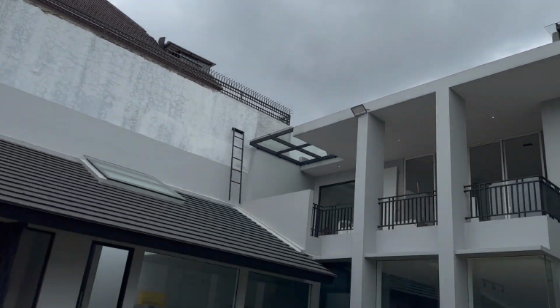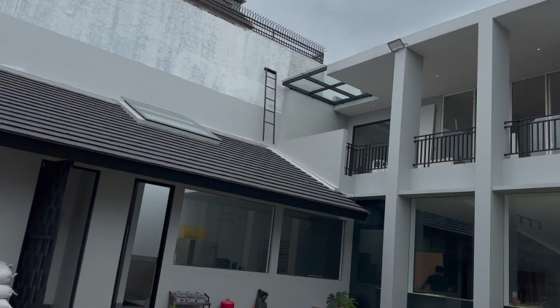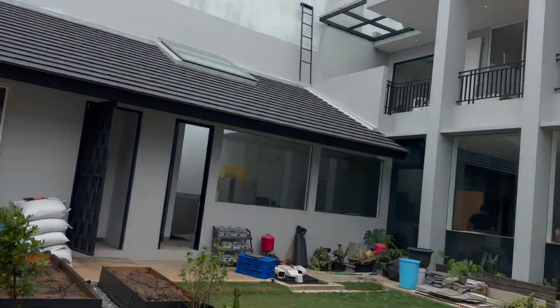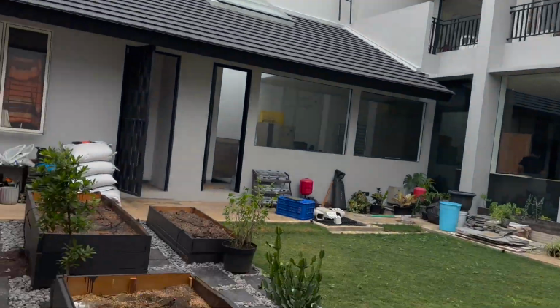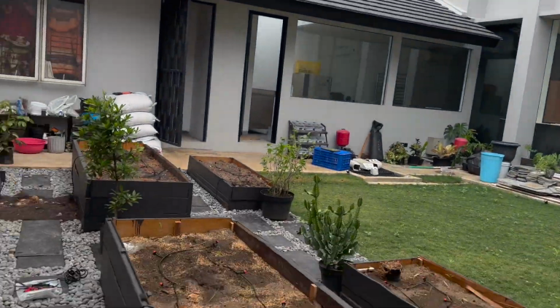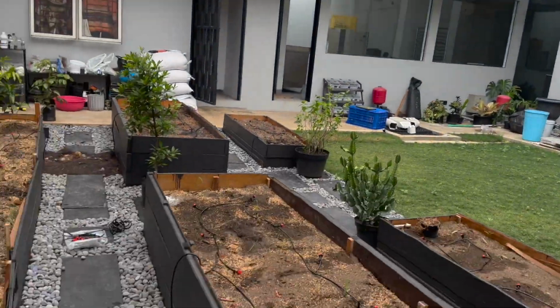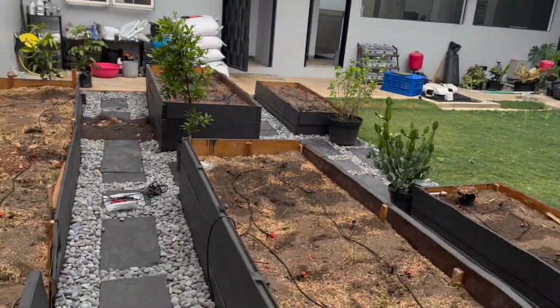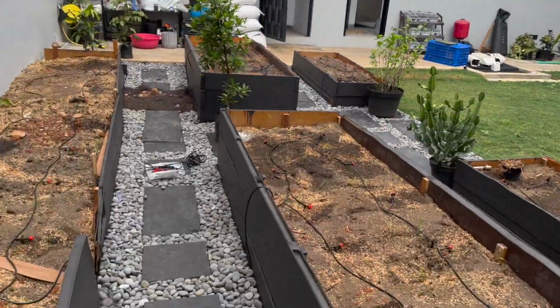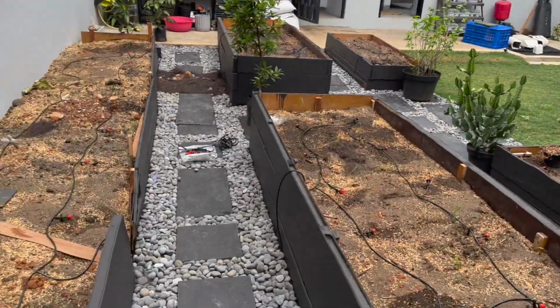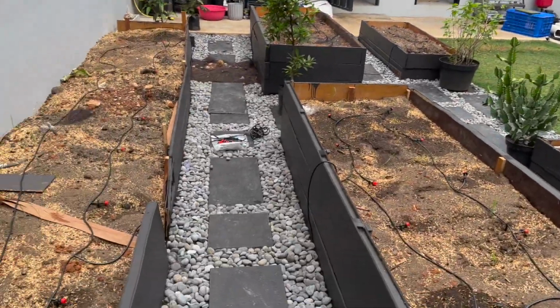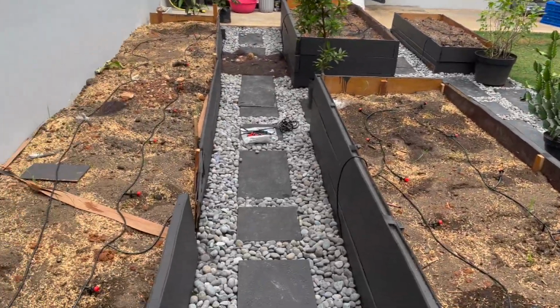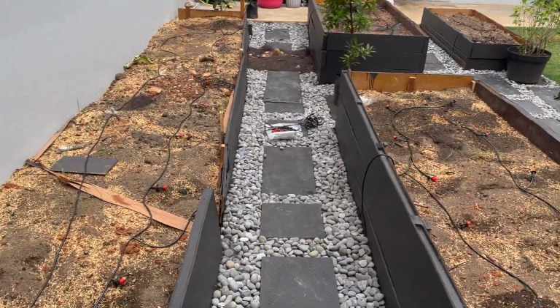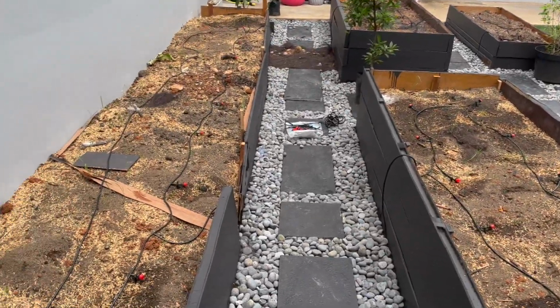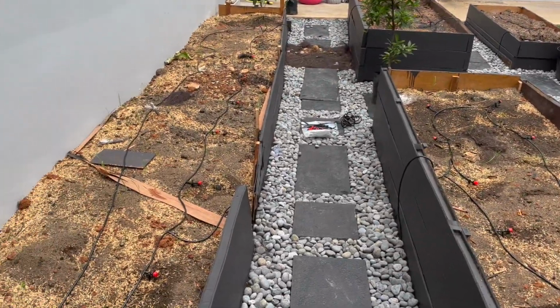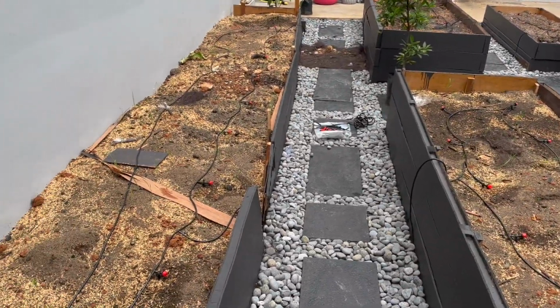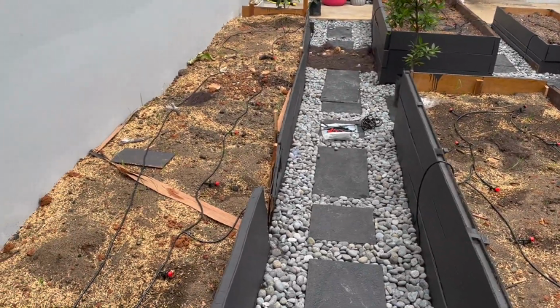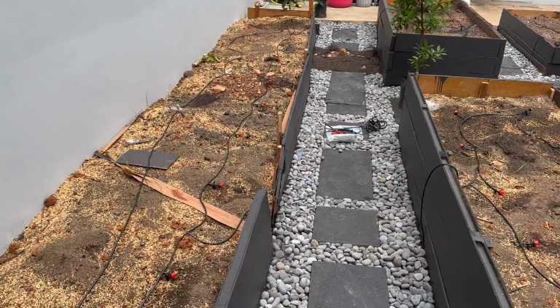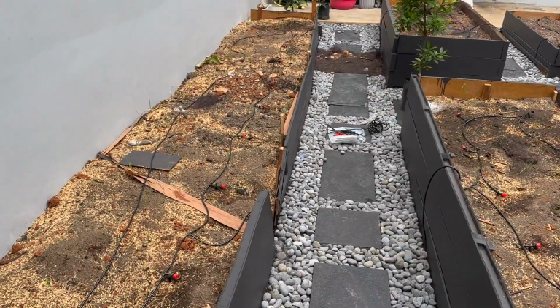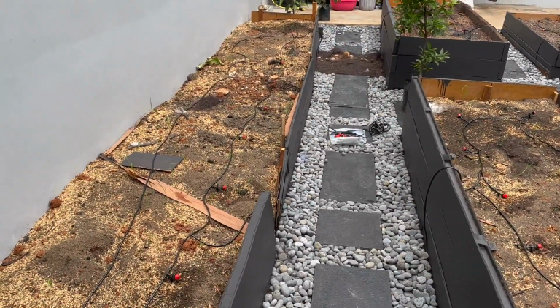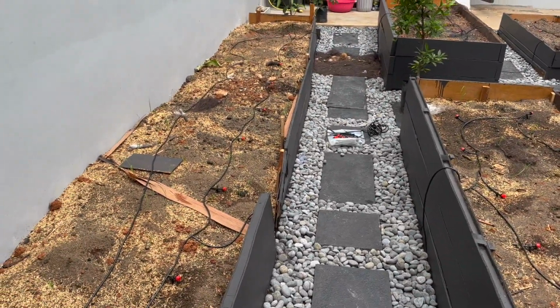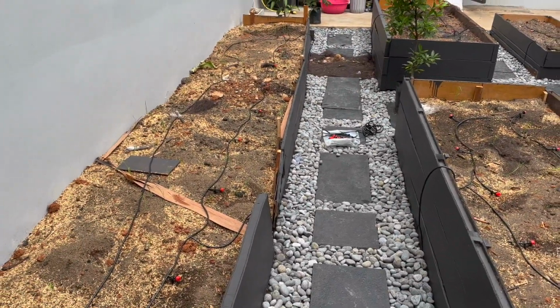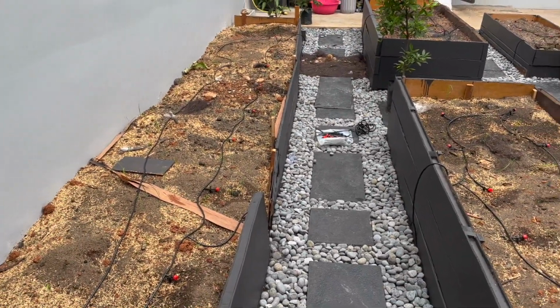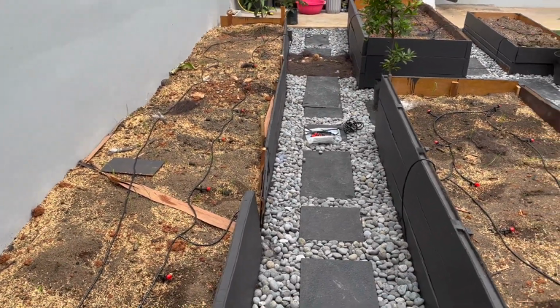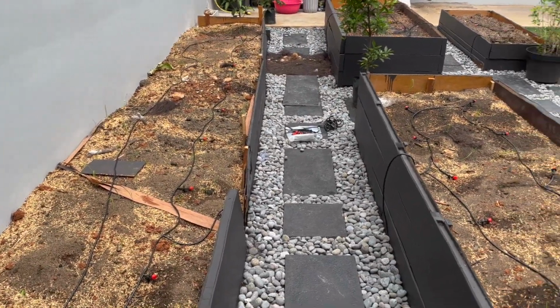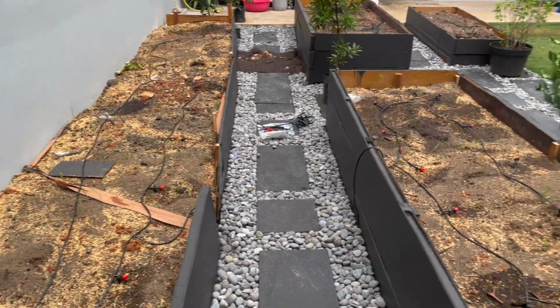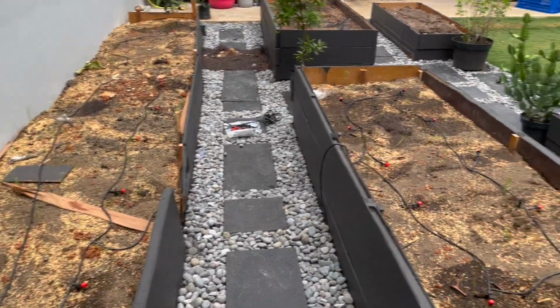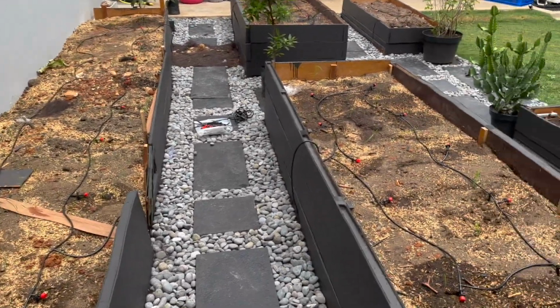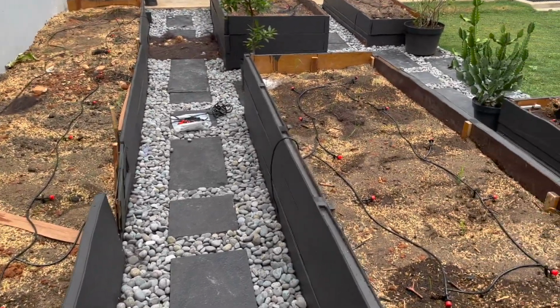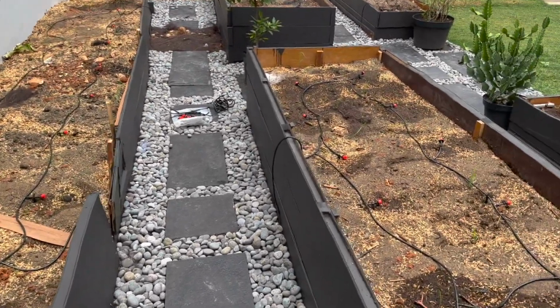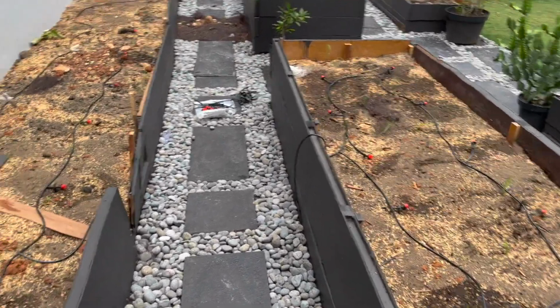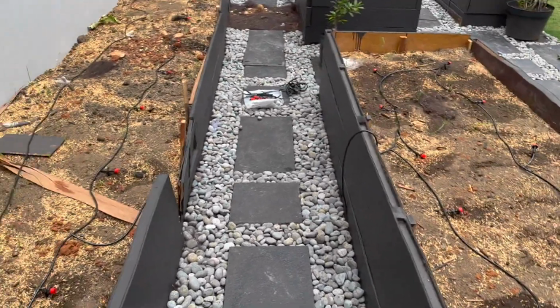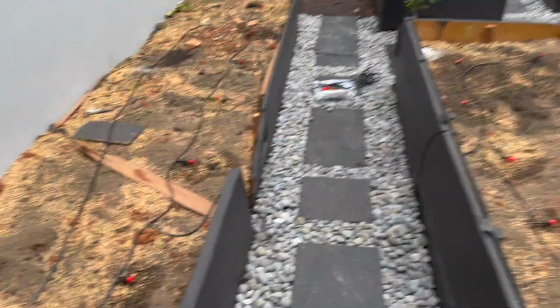Bye bye garden — so we continue tomorrow.